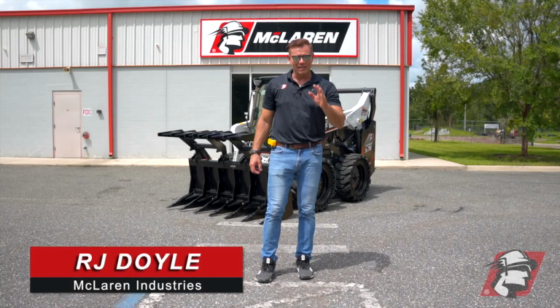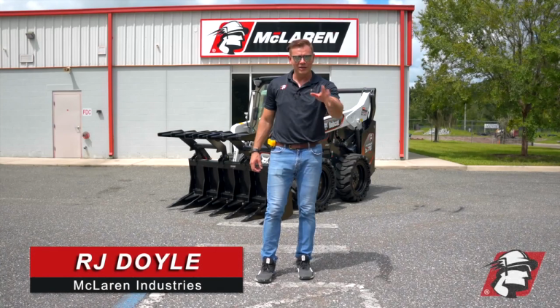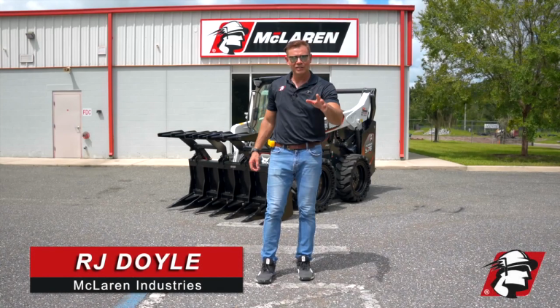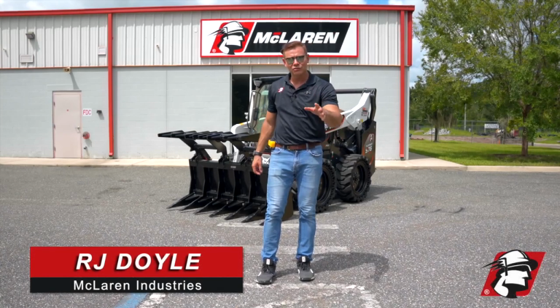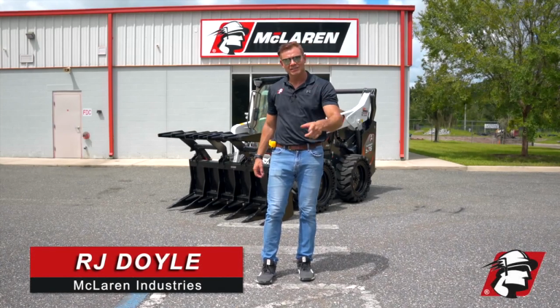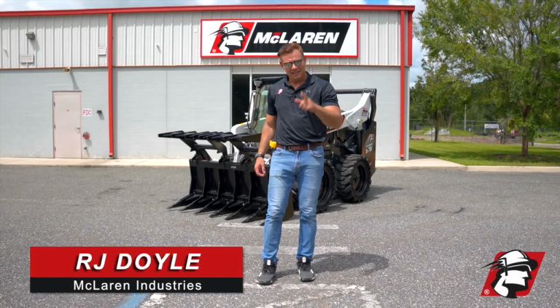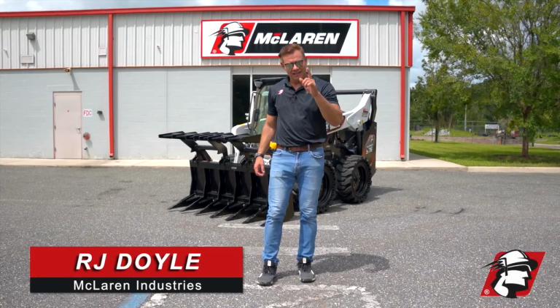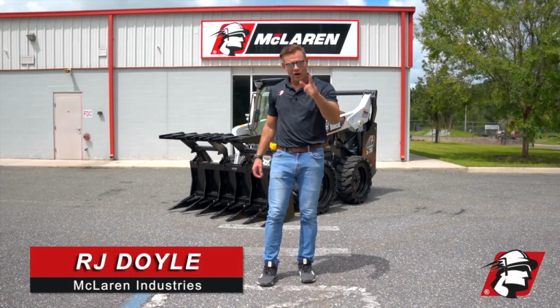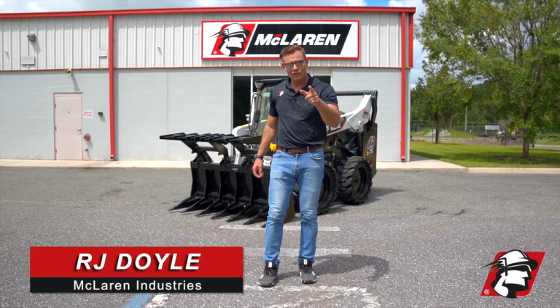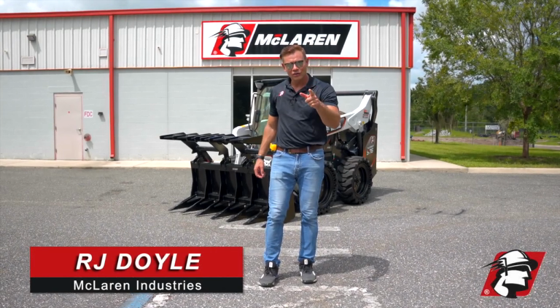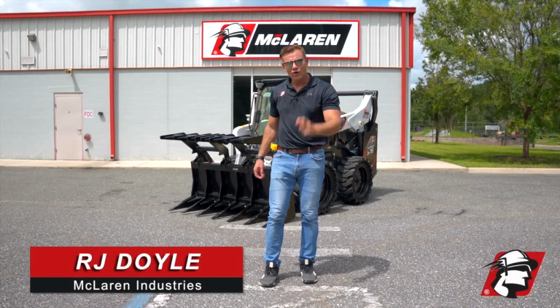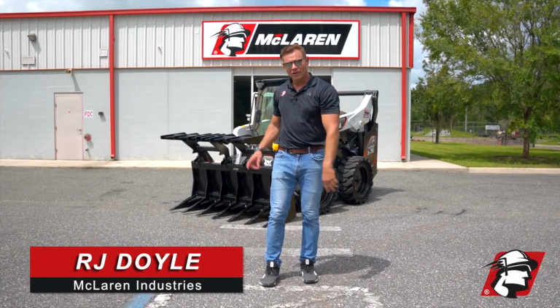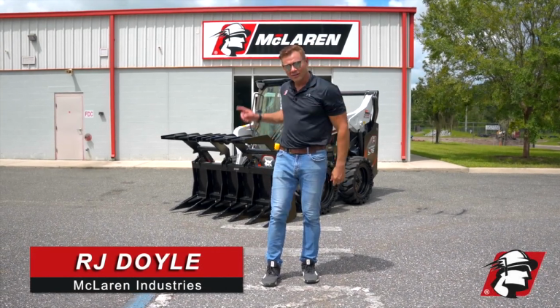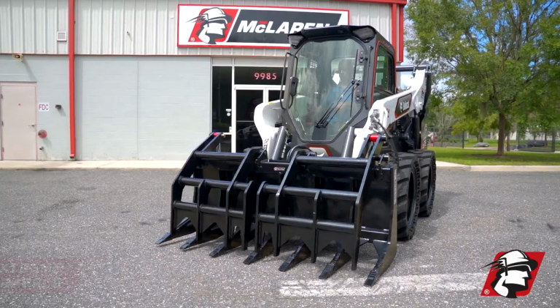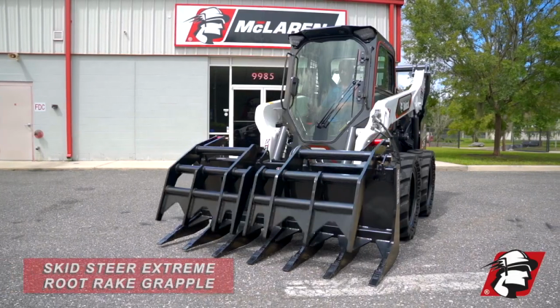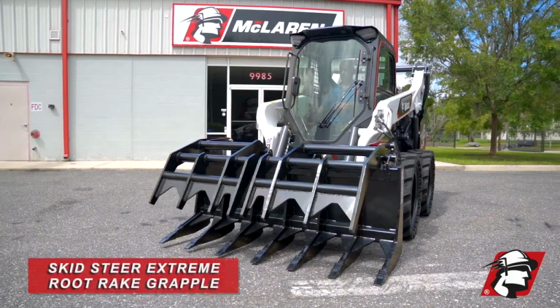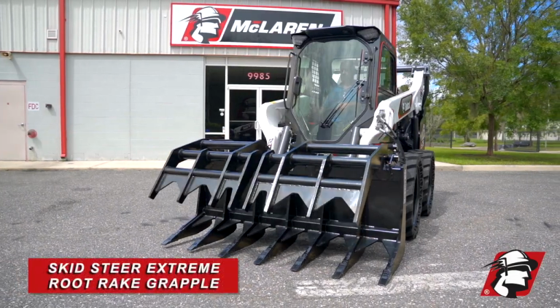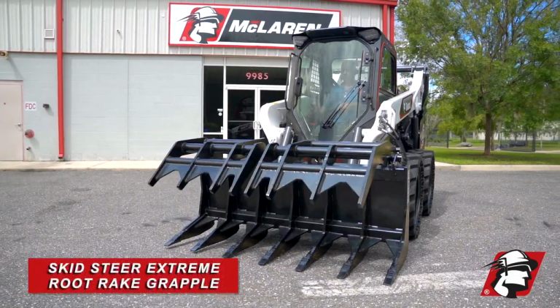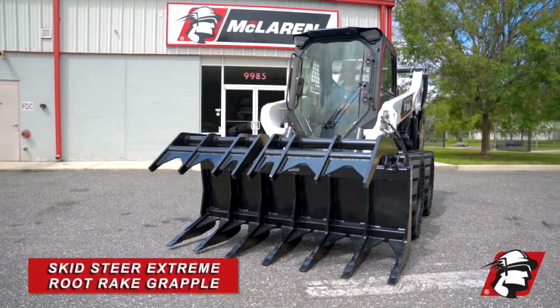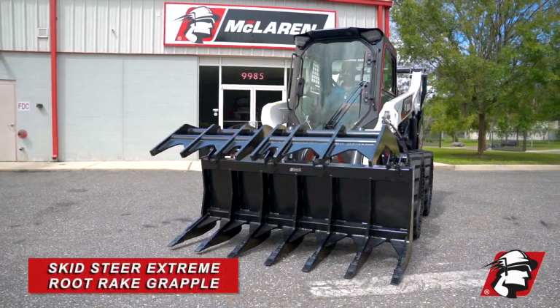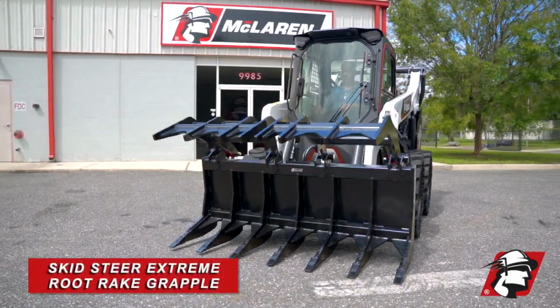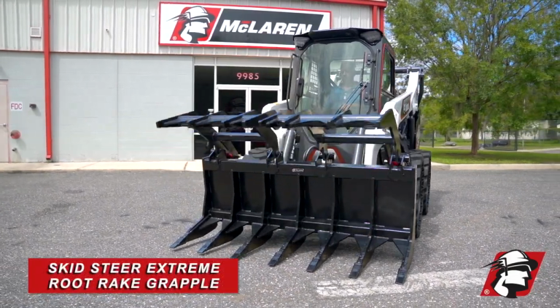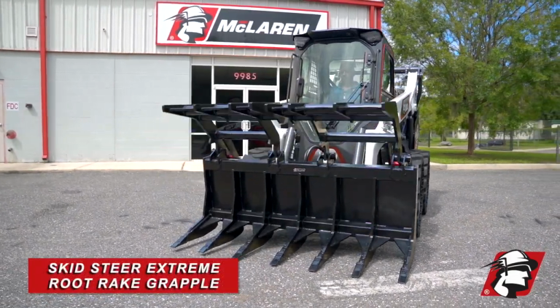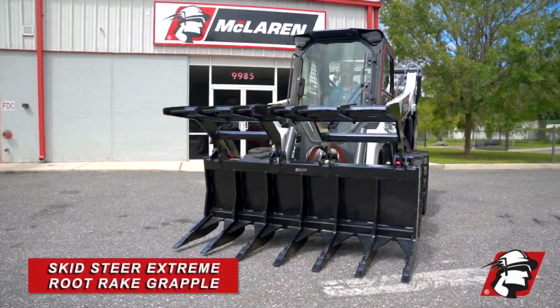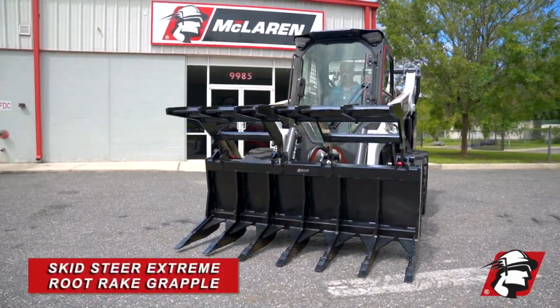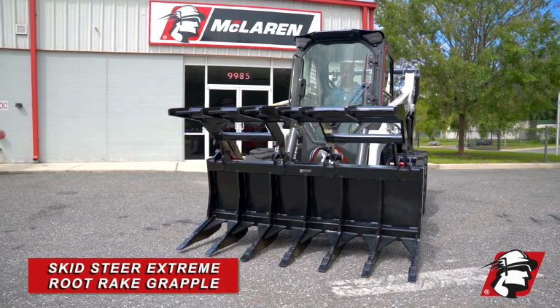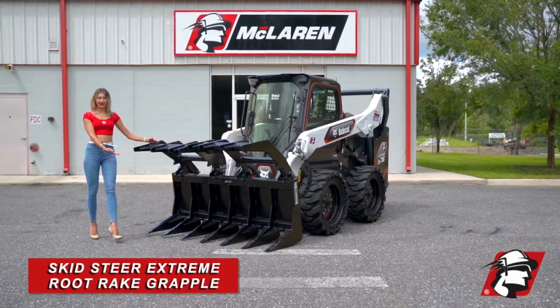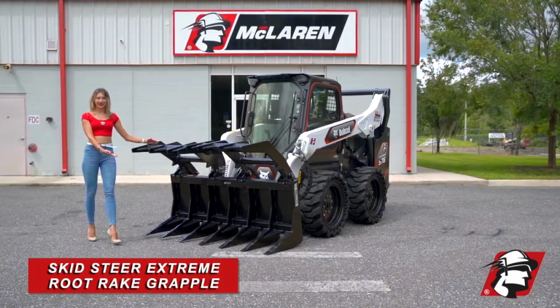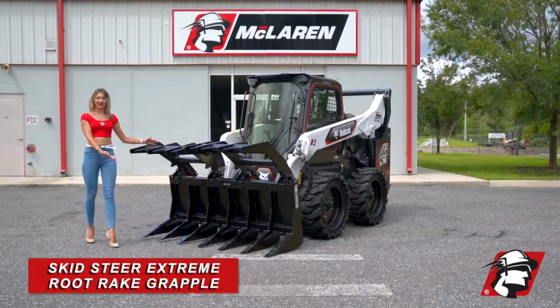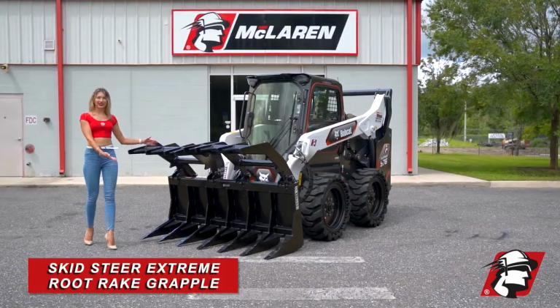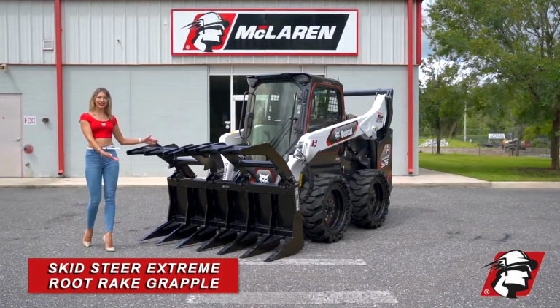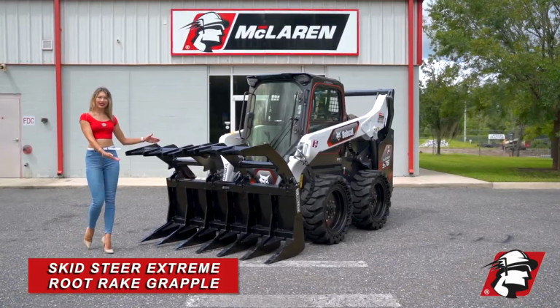McLaren Industries, RJ Doyle. This is our skid steer extreme root rake grapple.